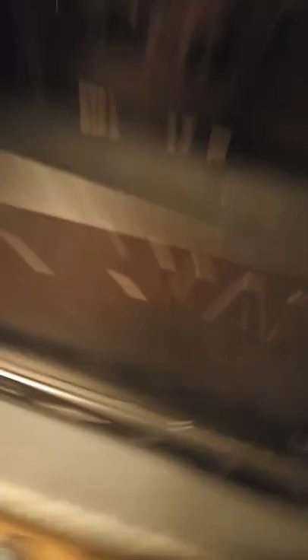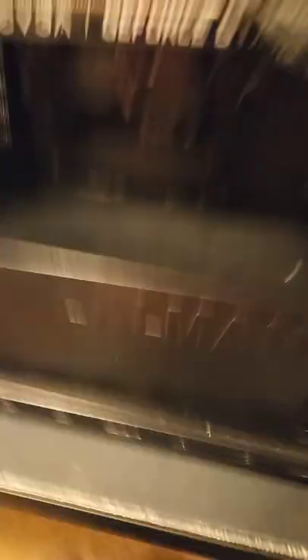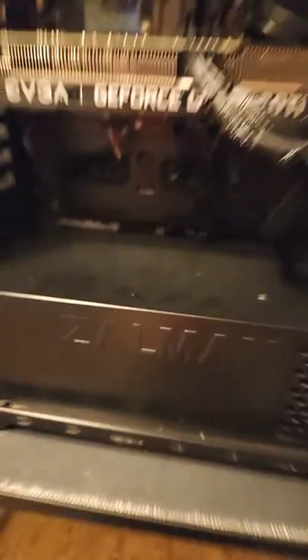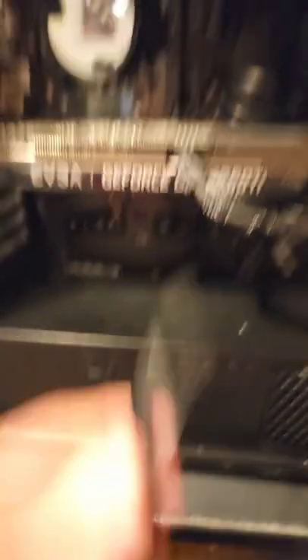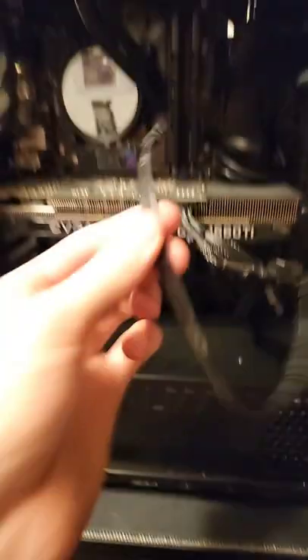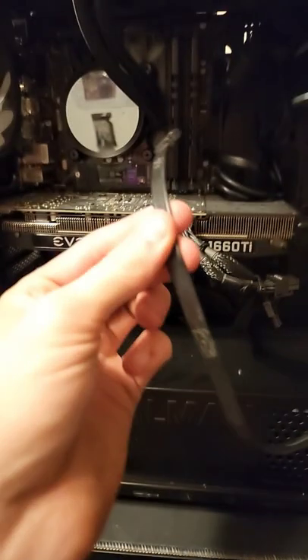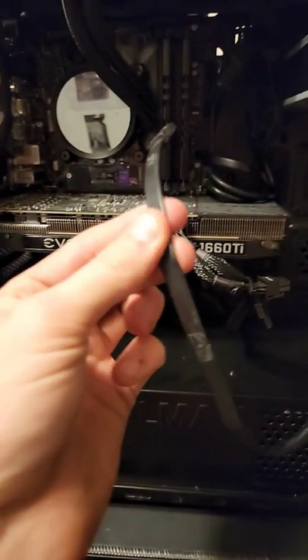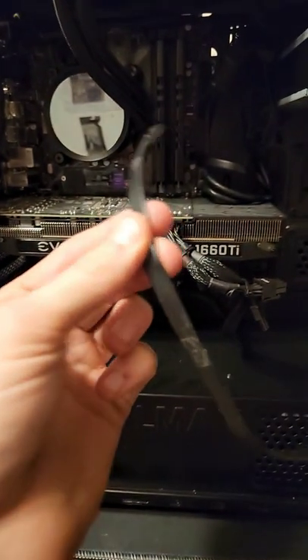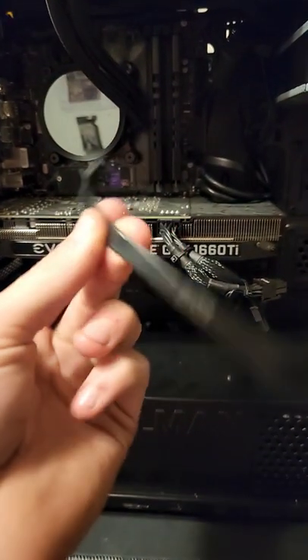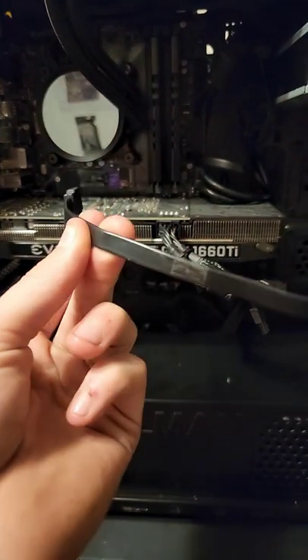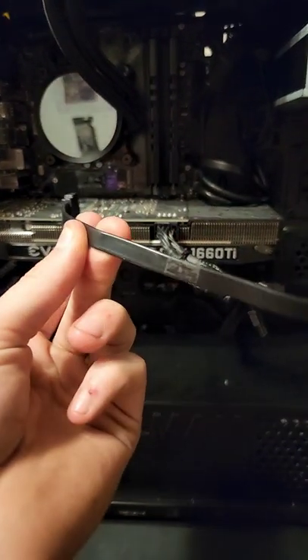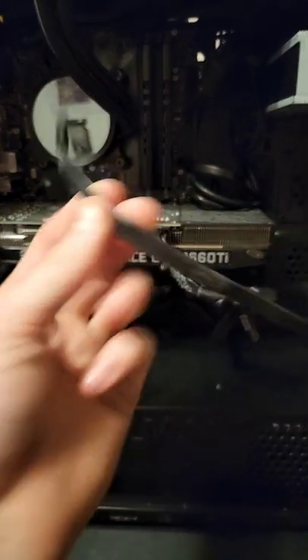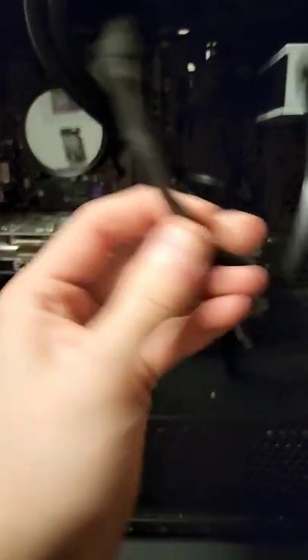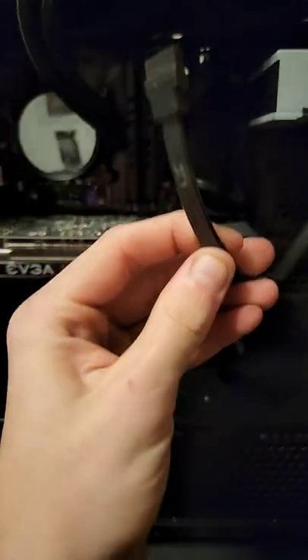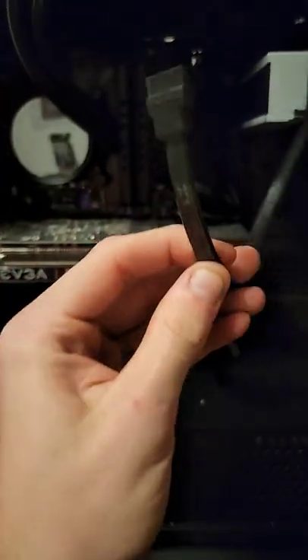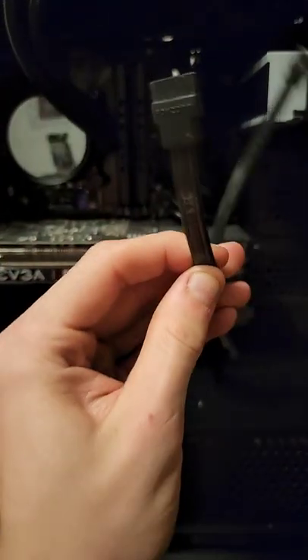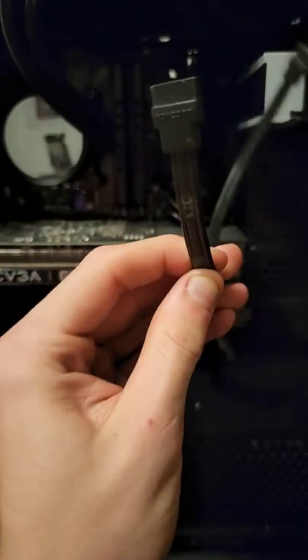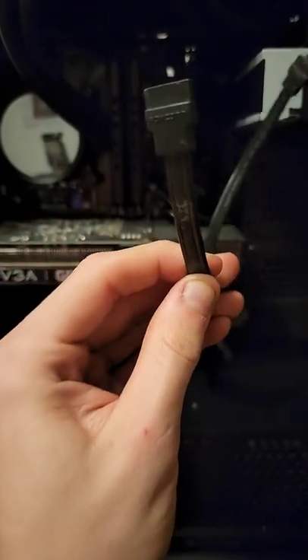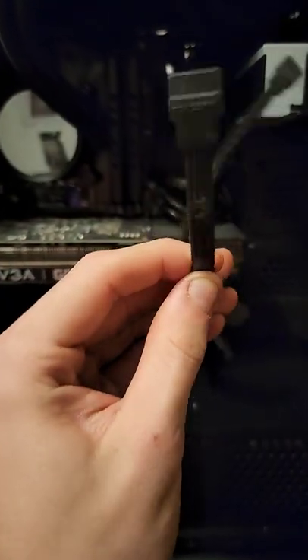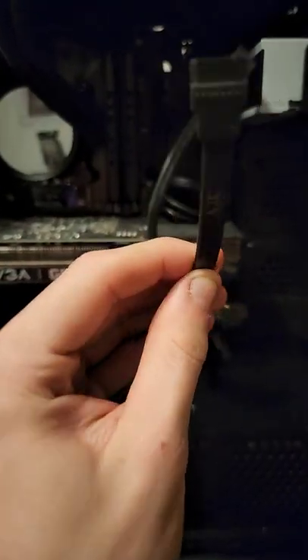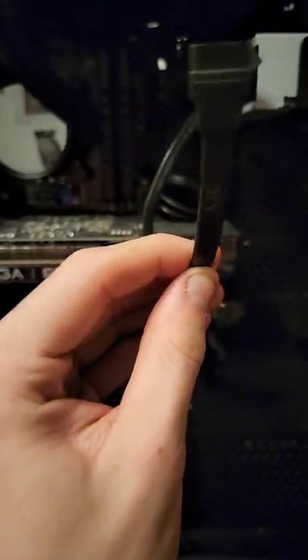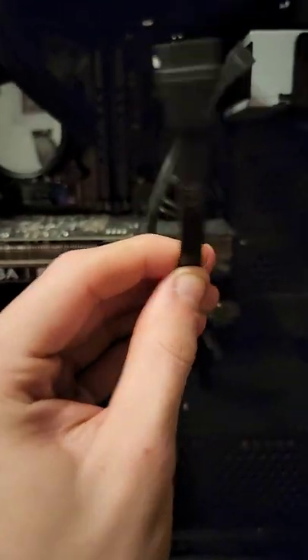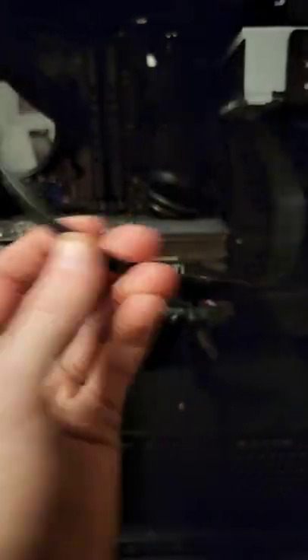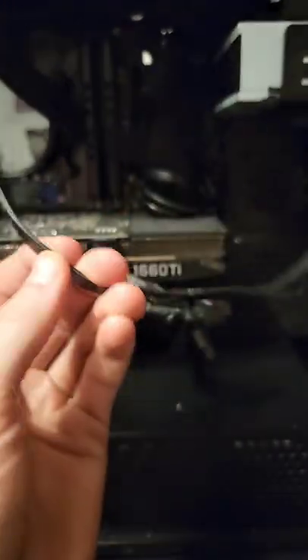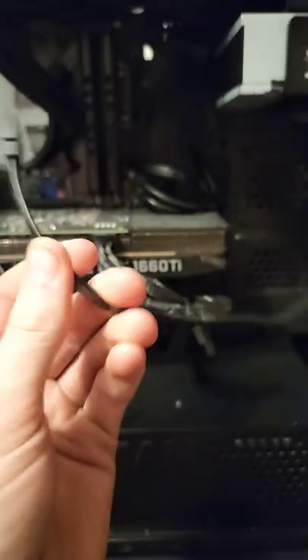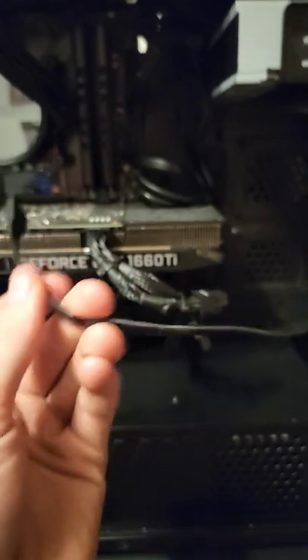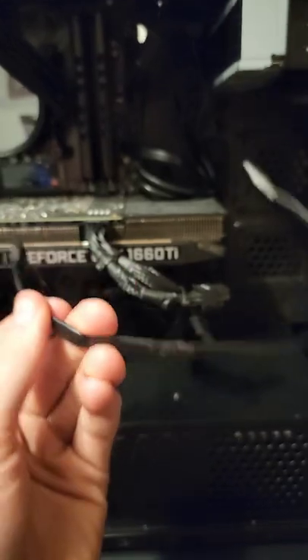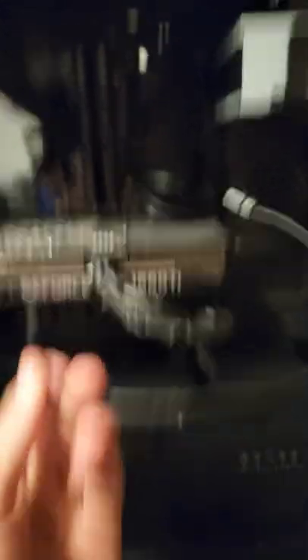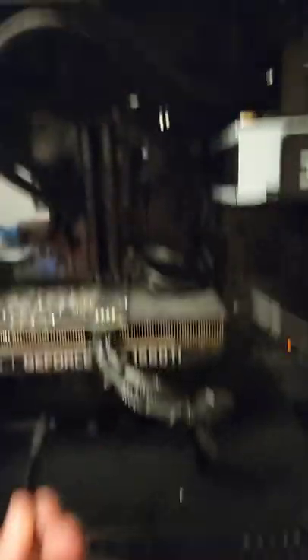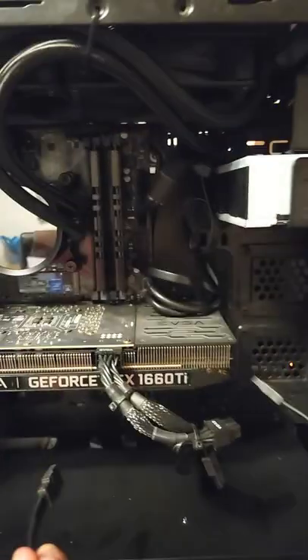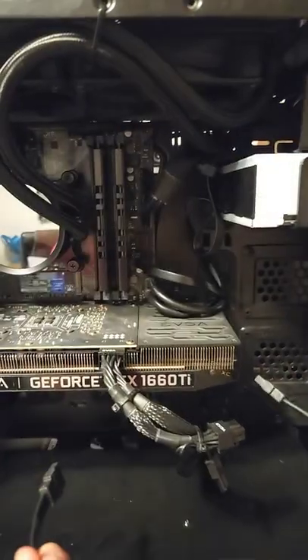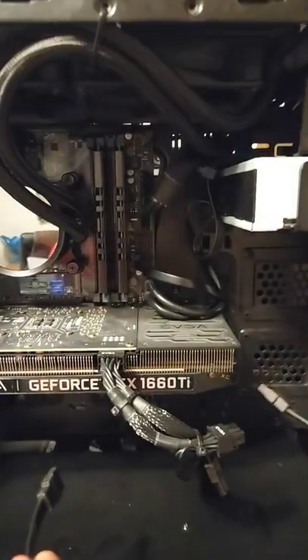I've got a SATA cable — pretty short, but it'll literally do what I need it to do. So we're going to install it.